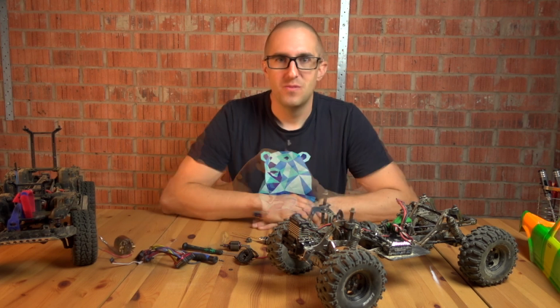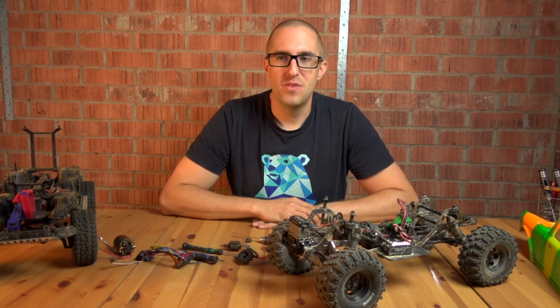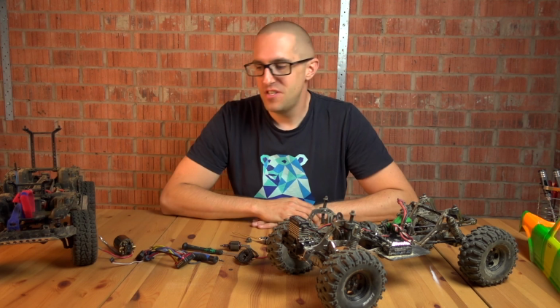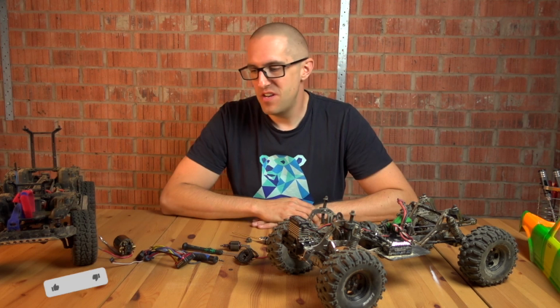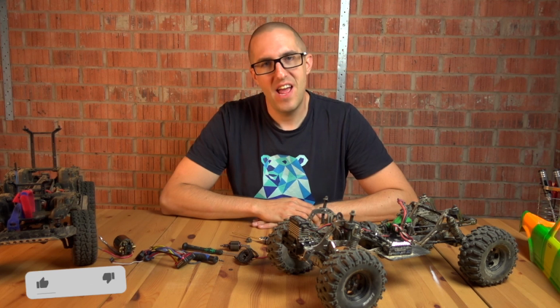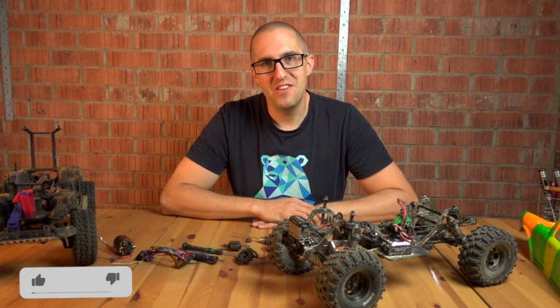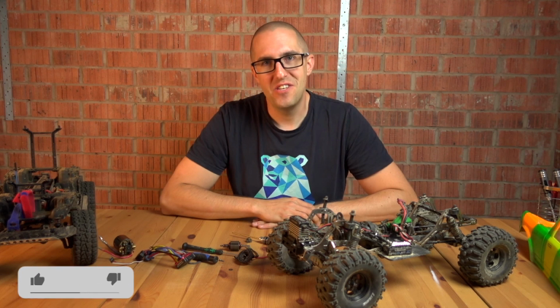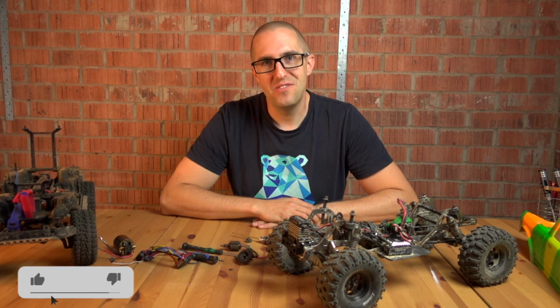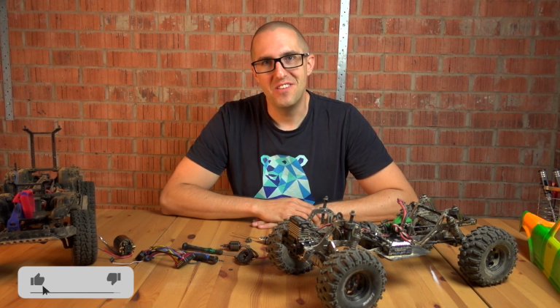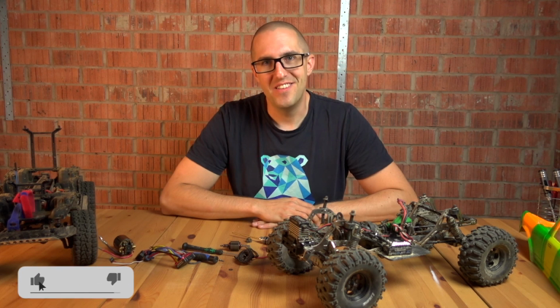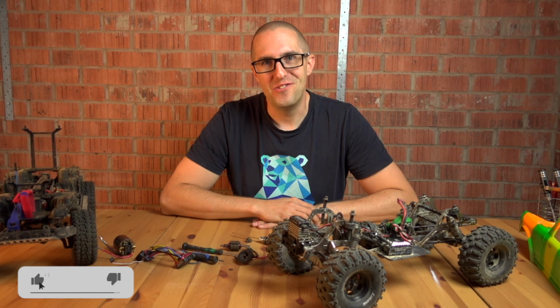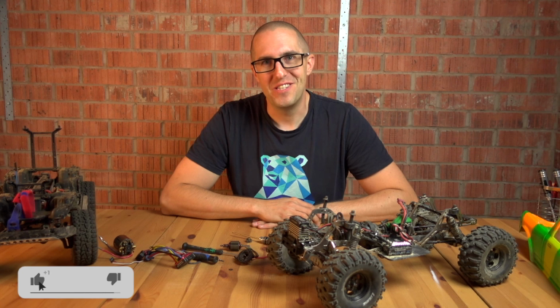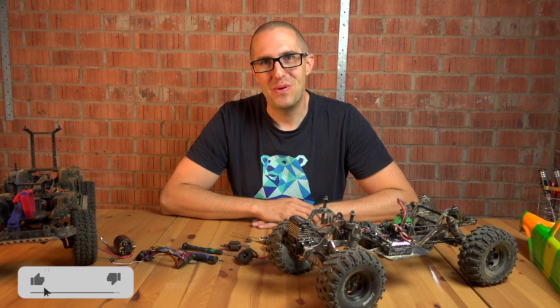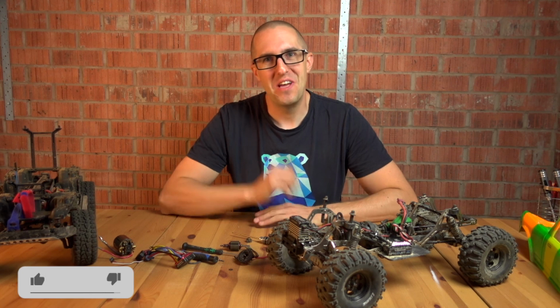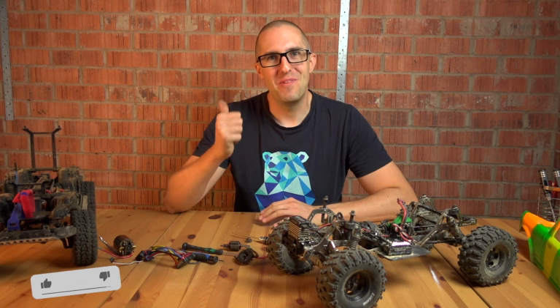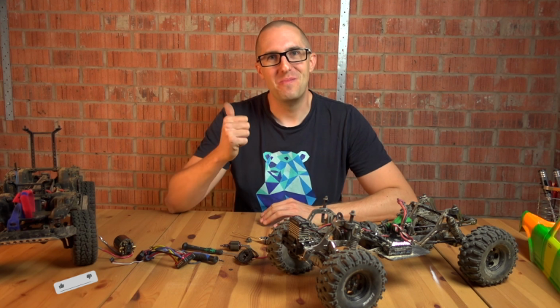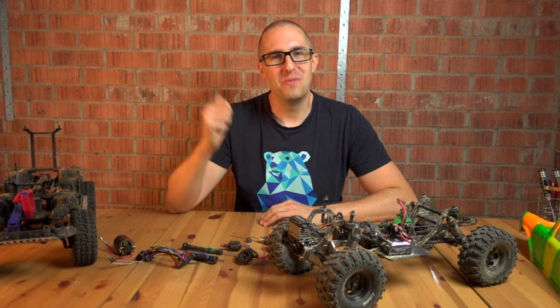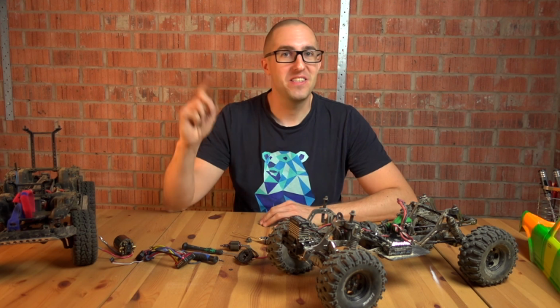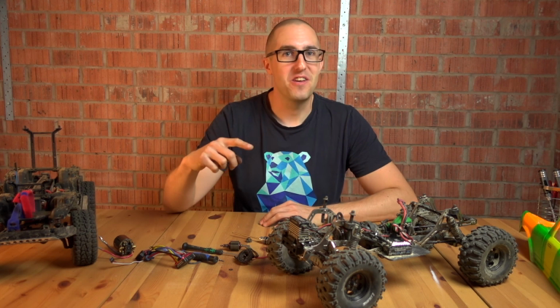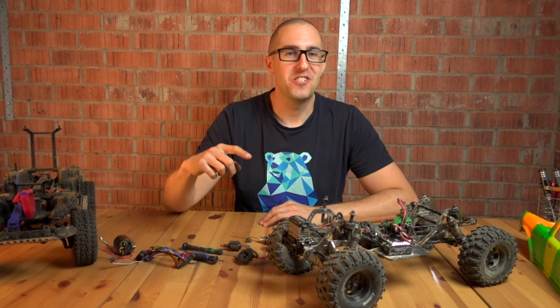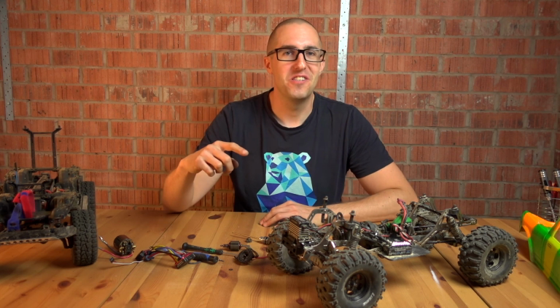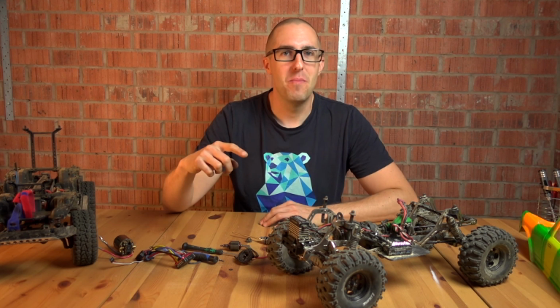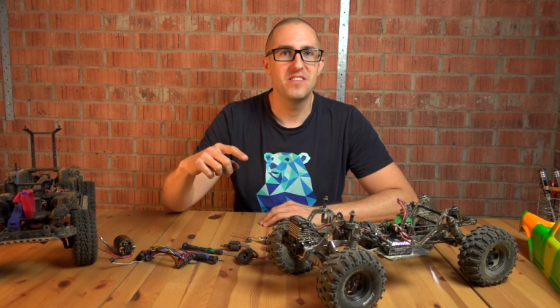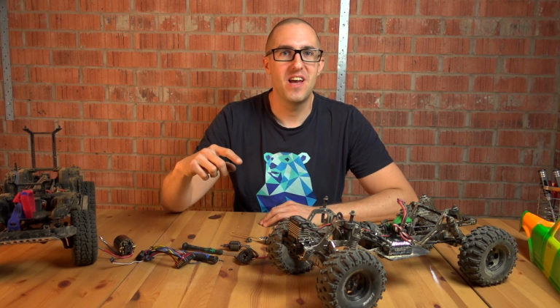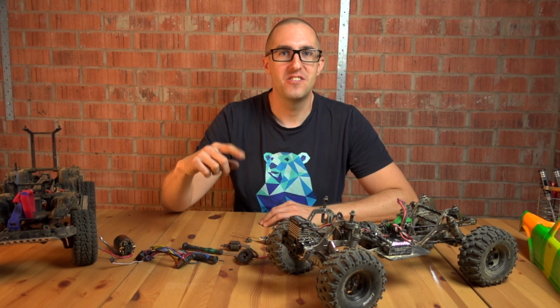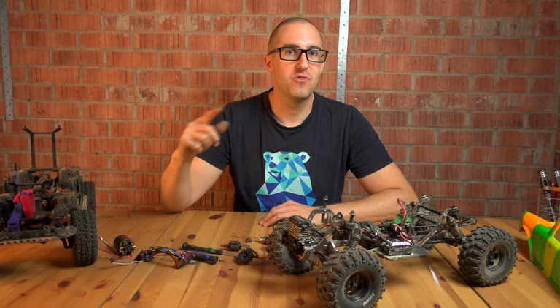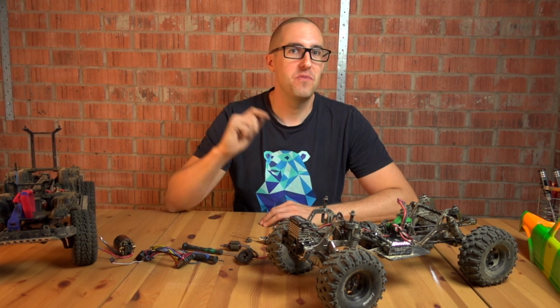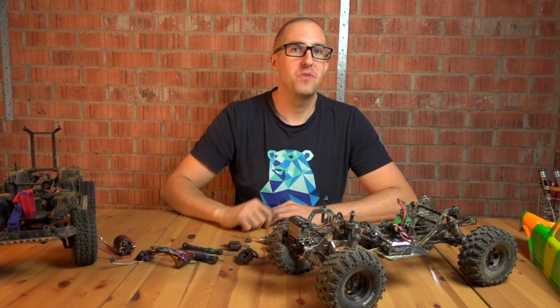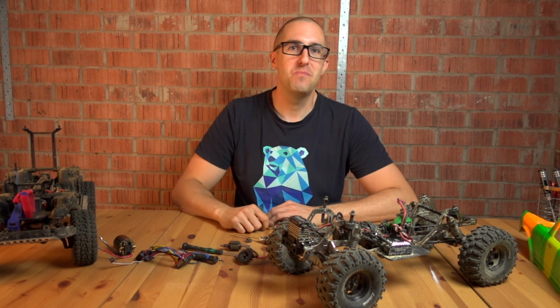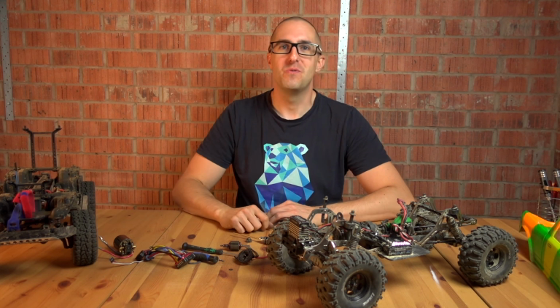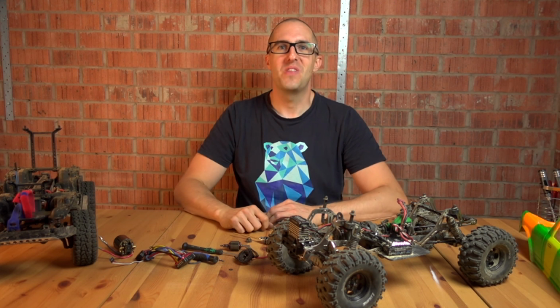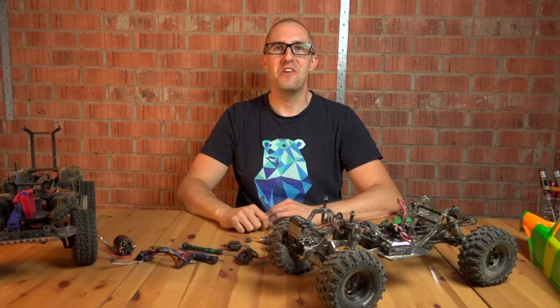If this has been any use to you, the usual things apply — give me a thumbs up, ask any questions in the comments, and subscribe if you want to see more. Thank you.